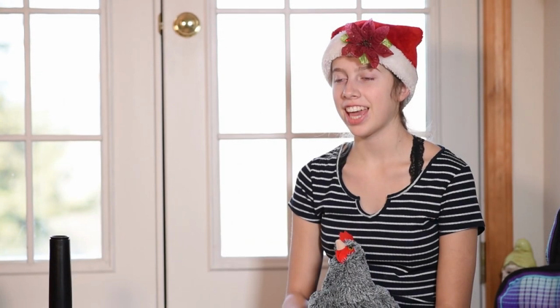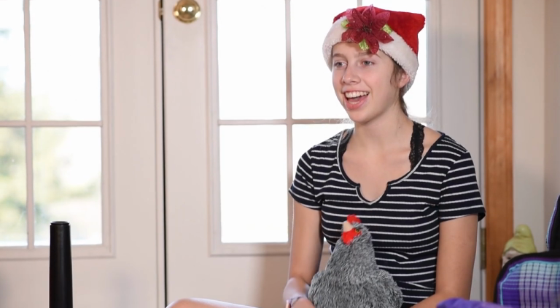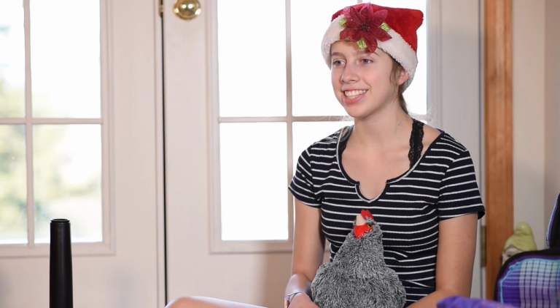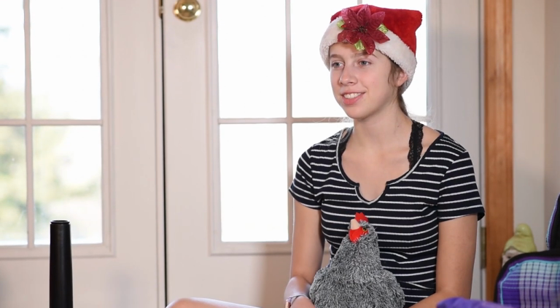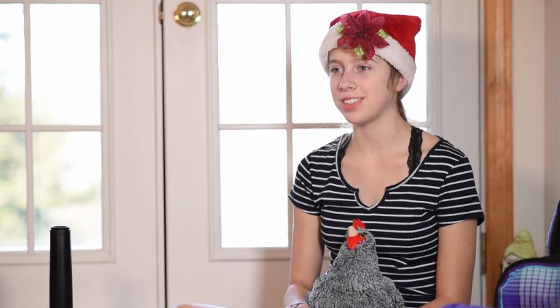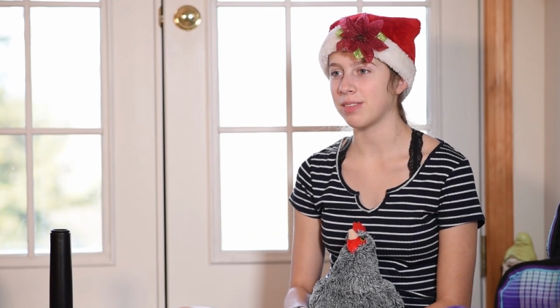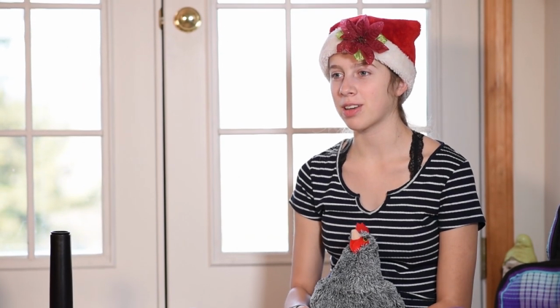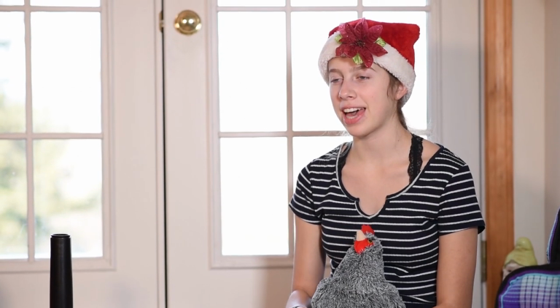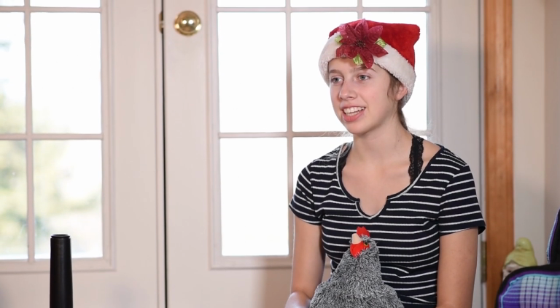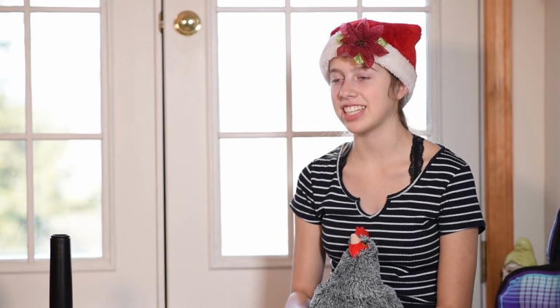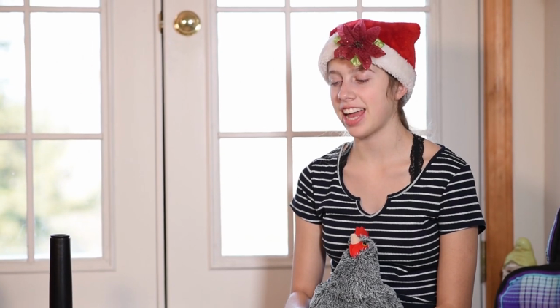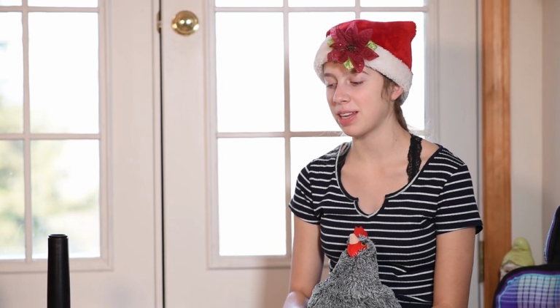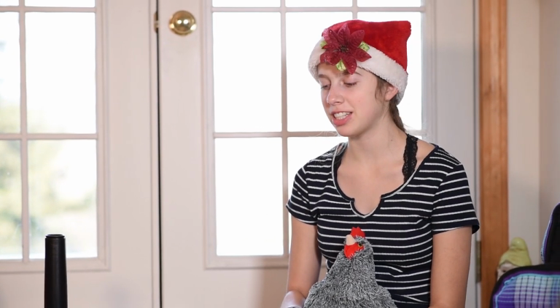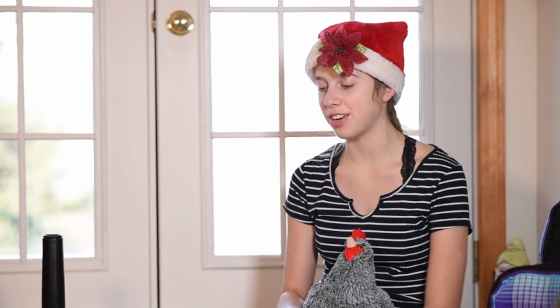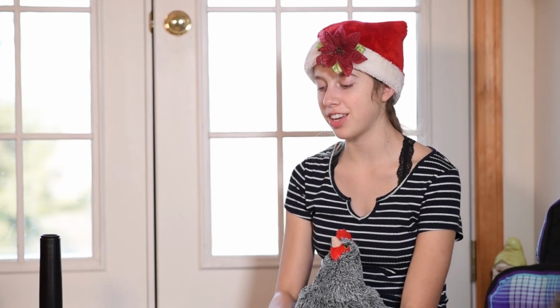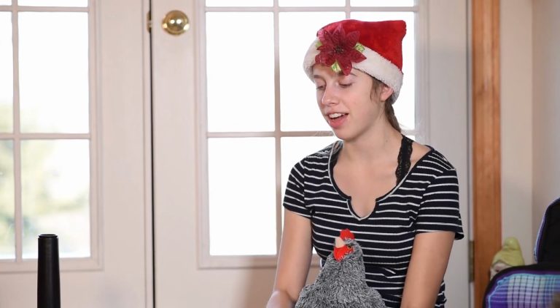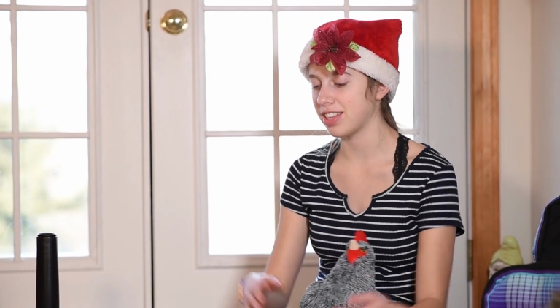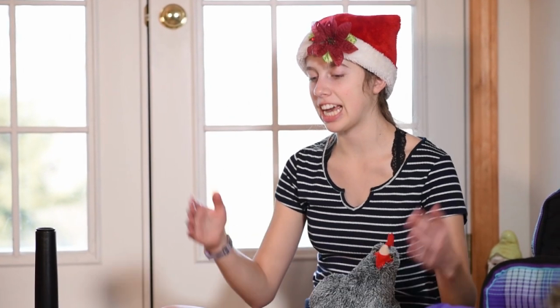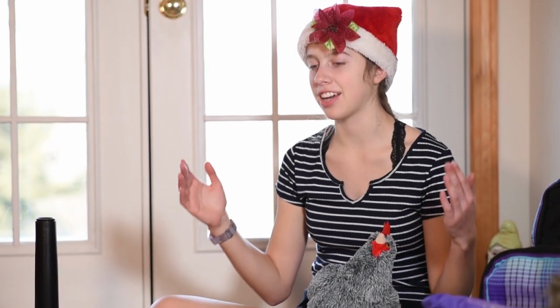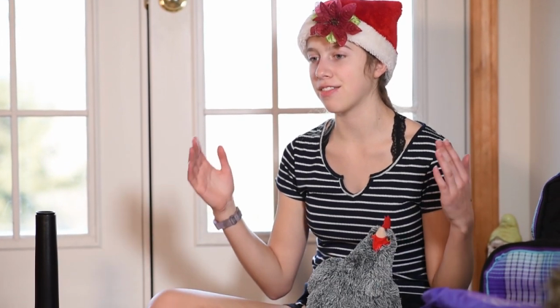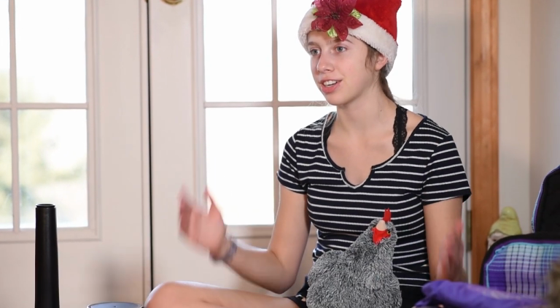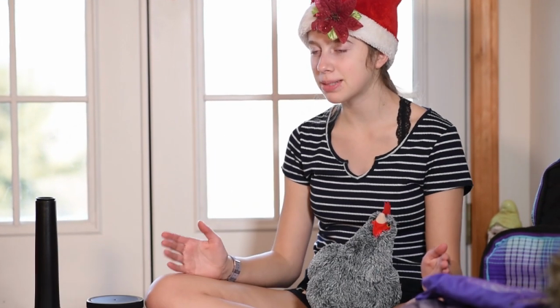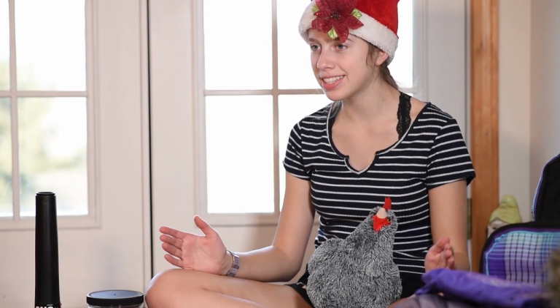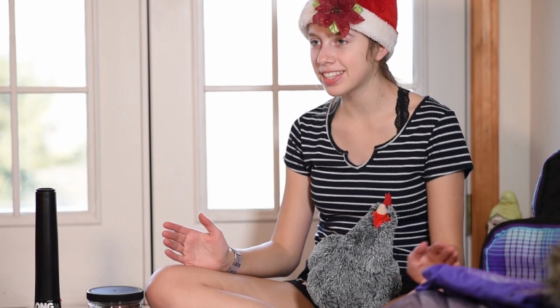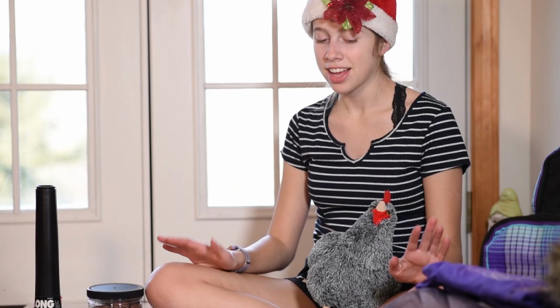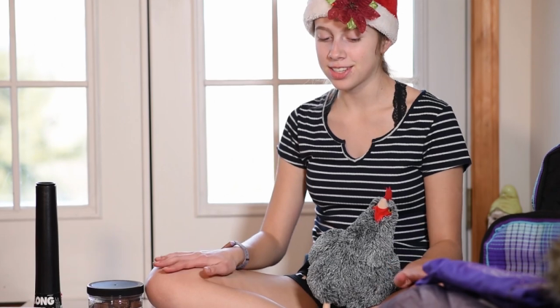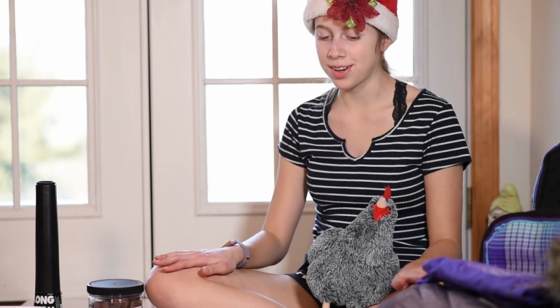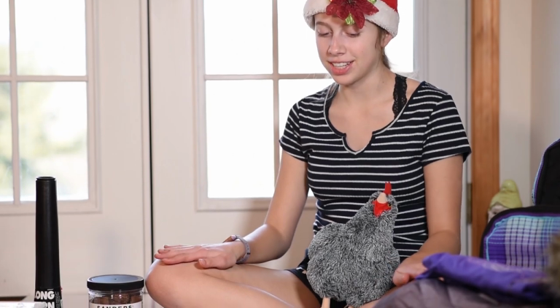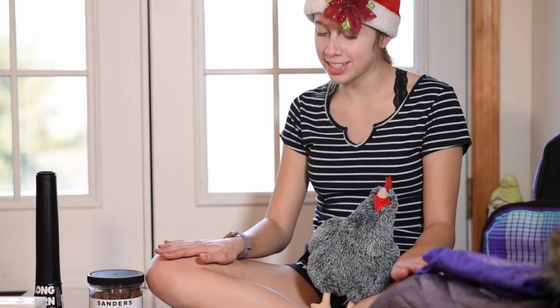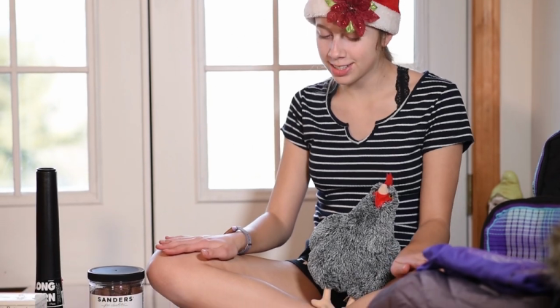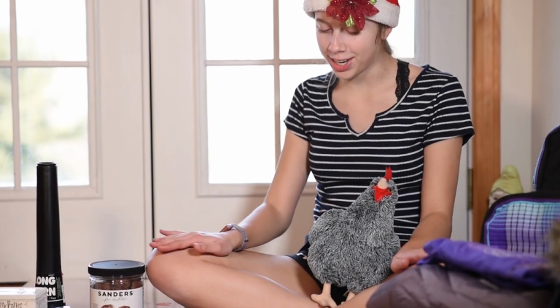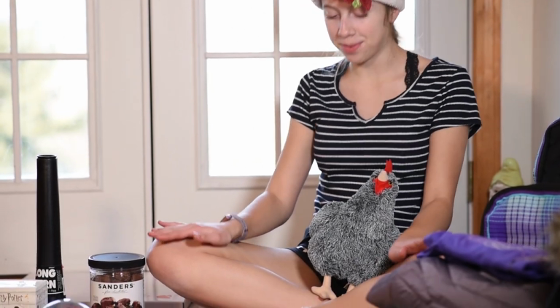Hey guys, it's Rosie. Welcome back. Today I'm going to be showing you everything I got for Christmas, so let's get started.